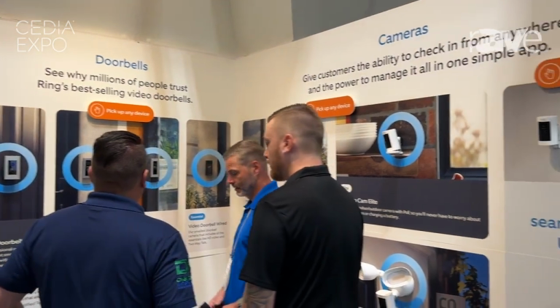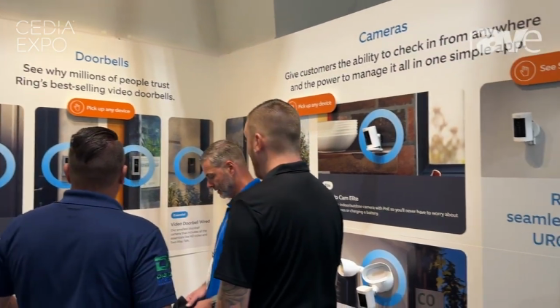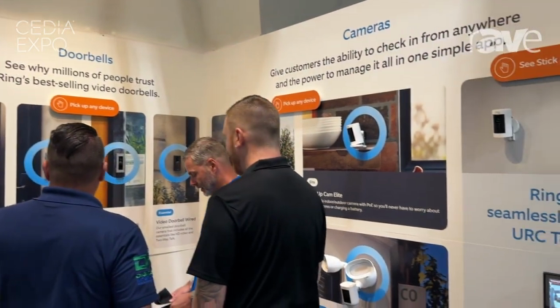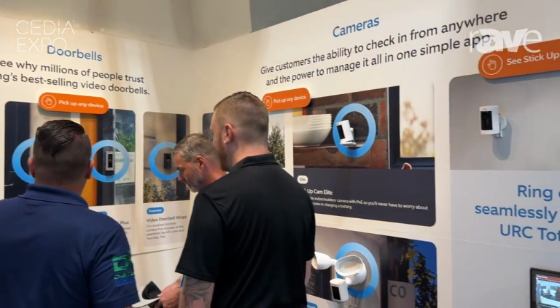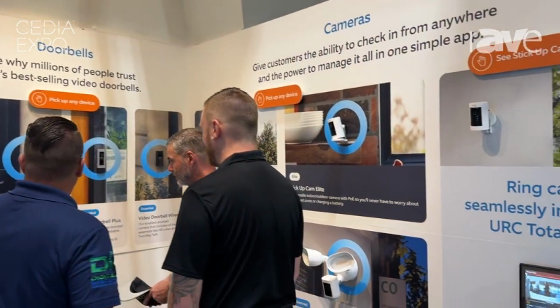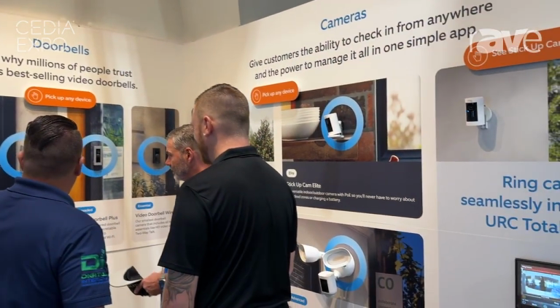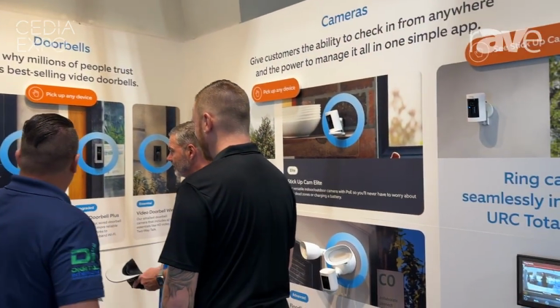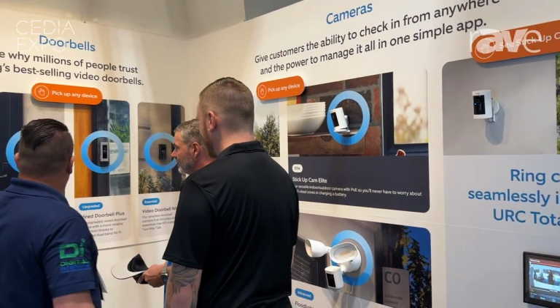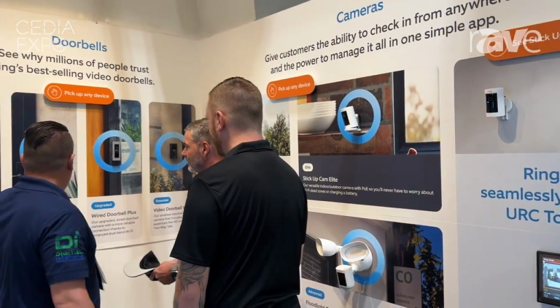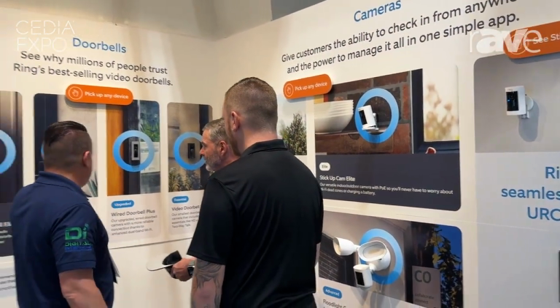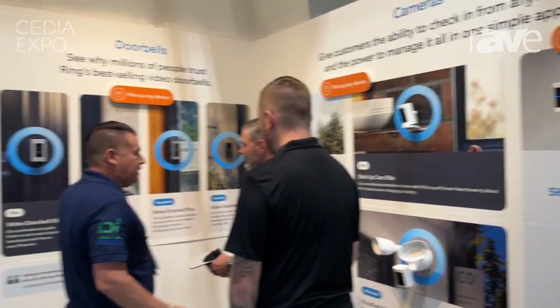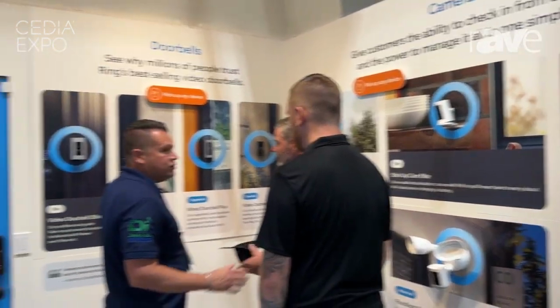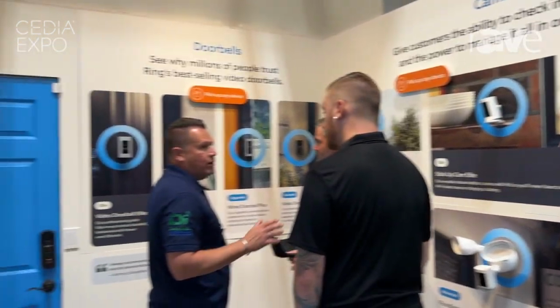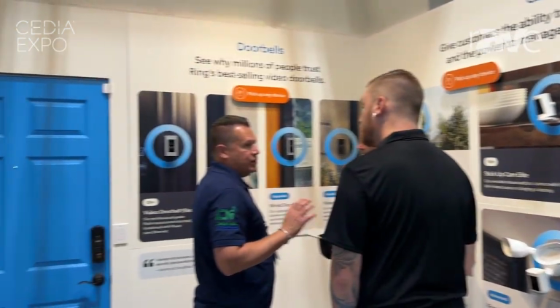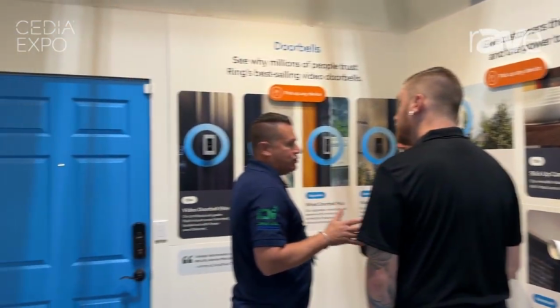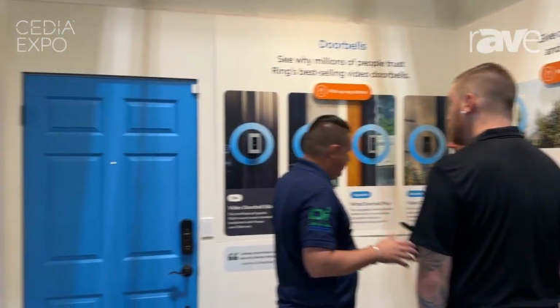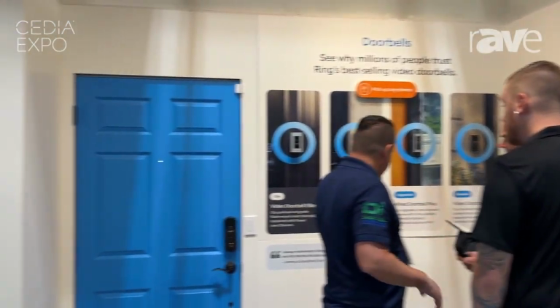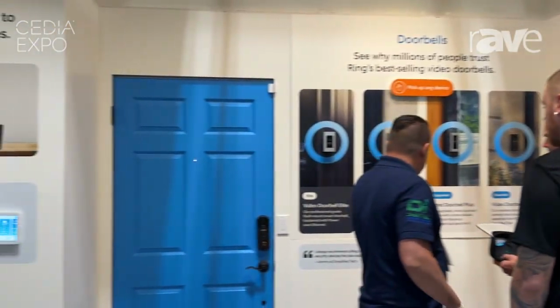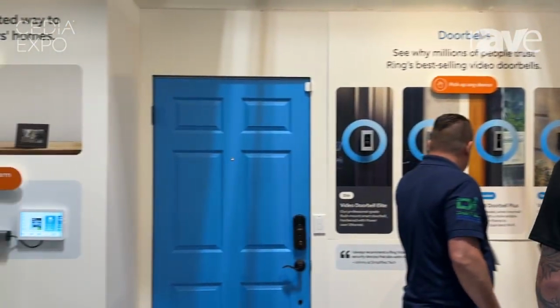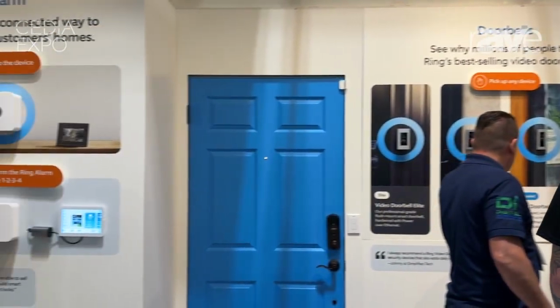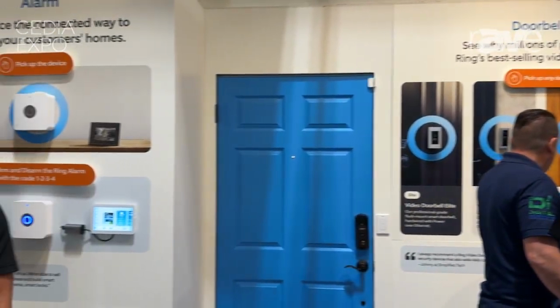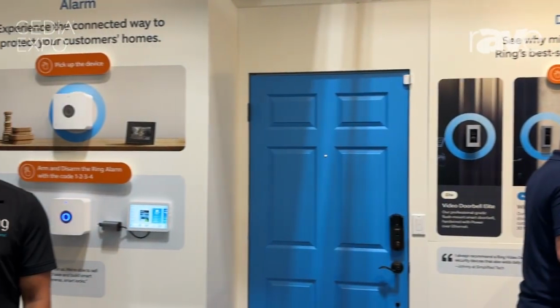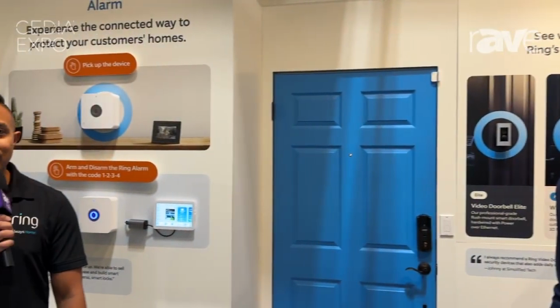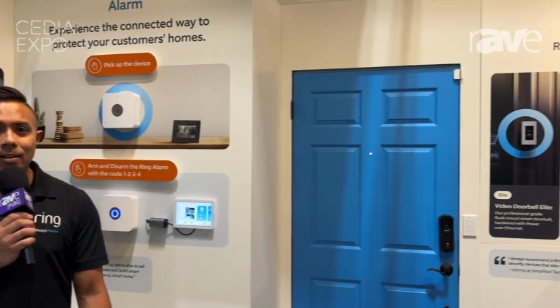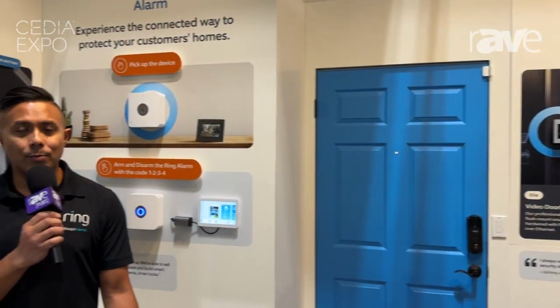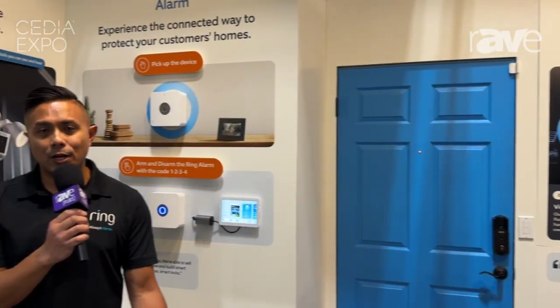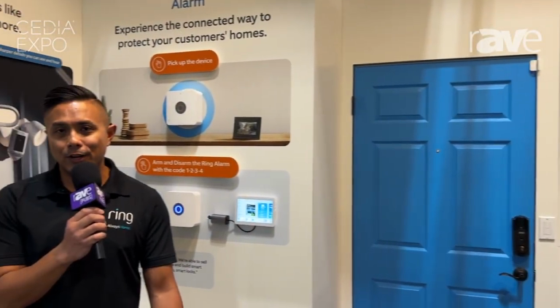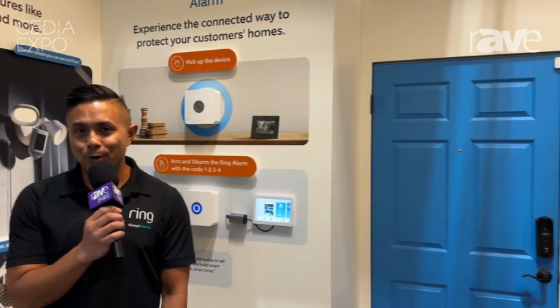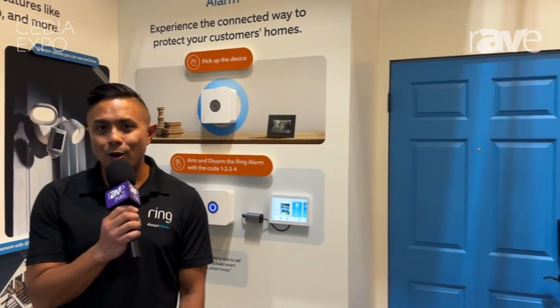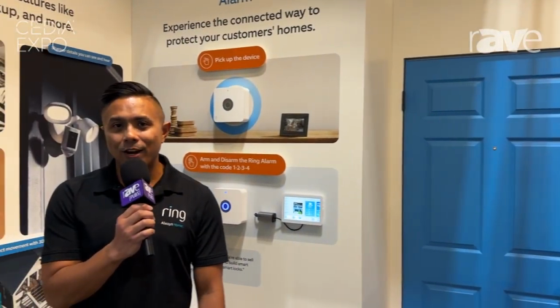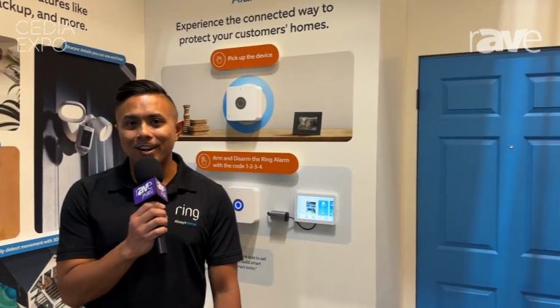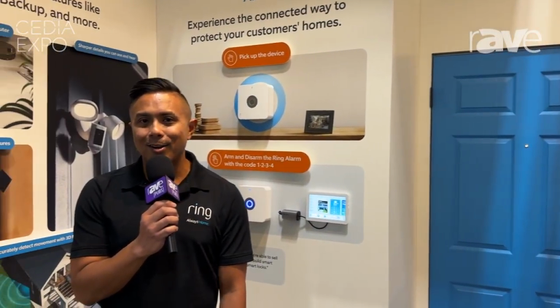For more information on any of these products, please visit our website at www.ring.com.